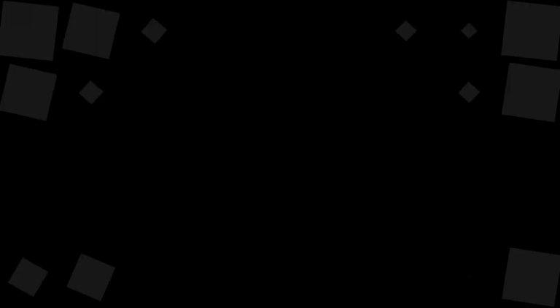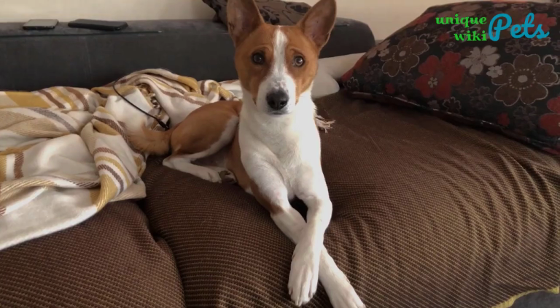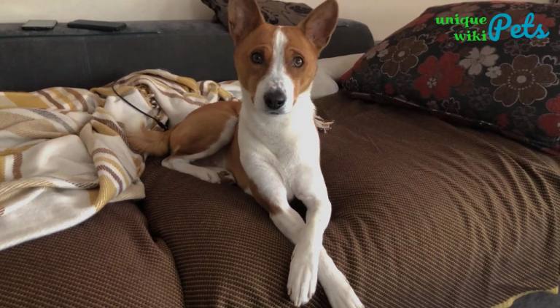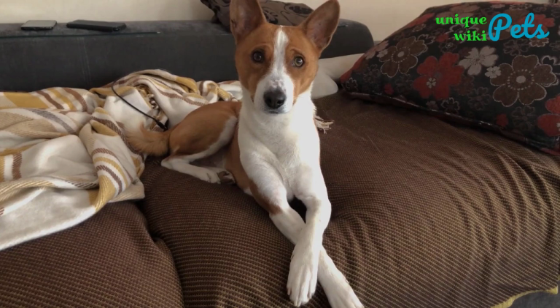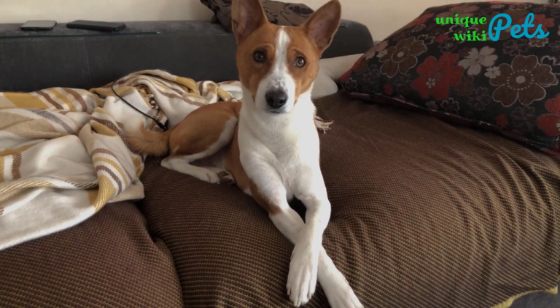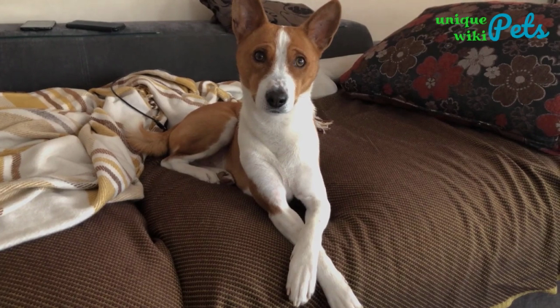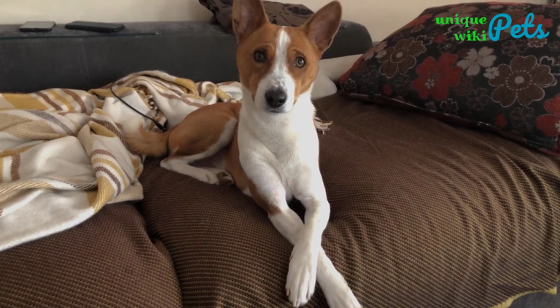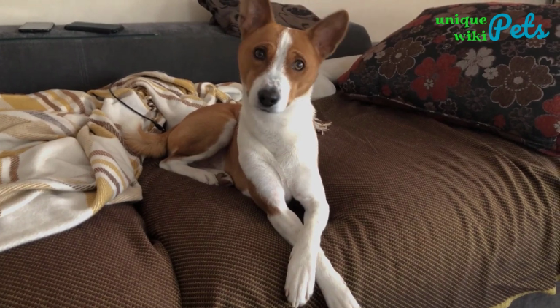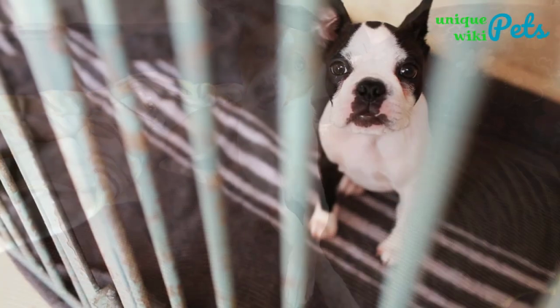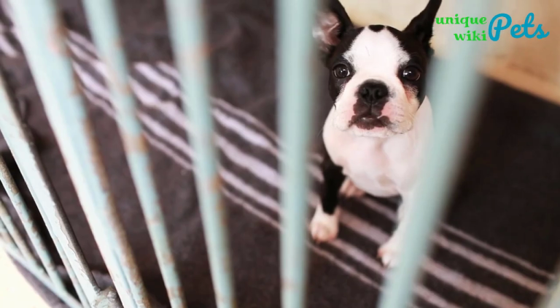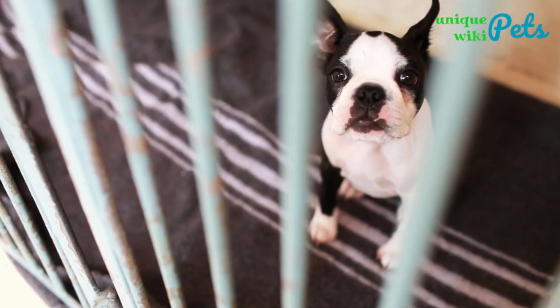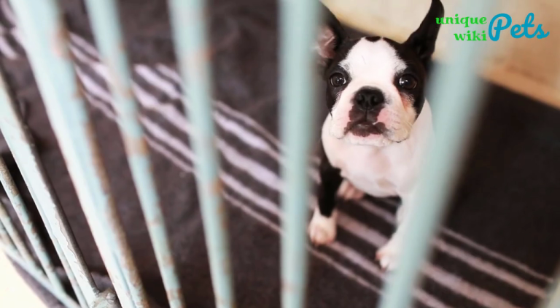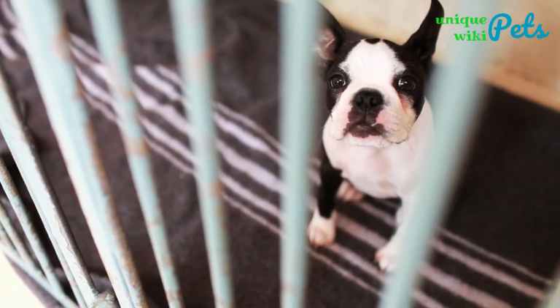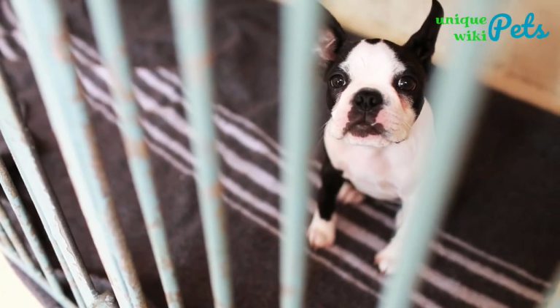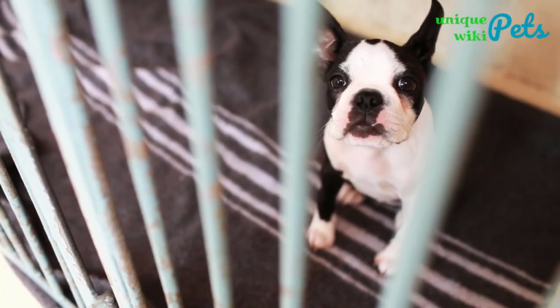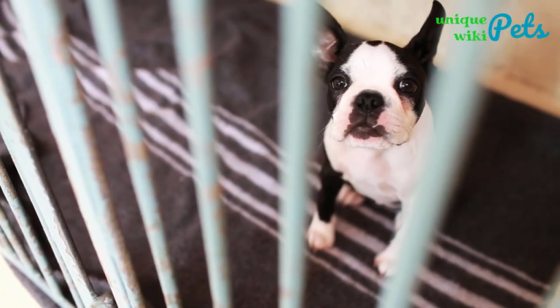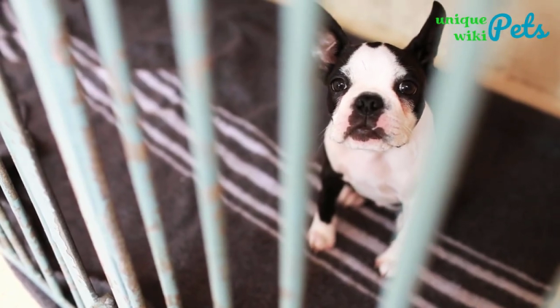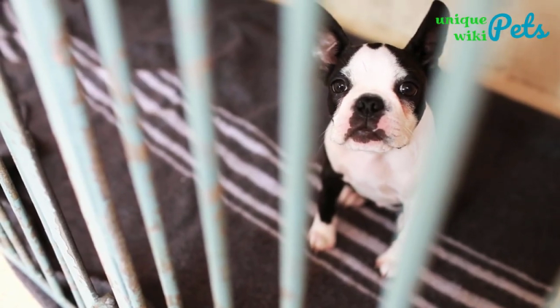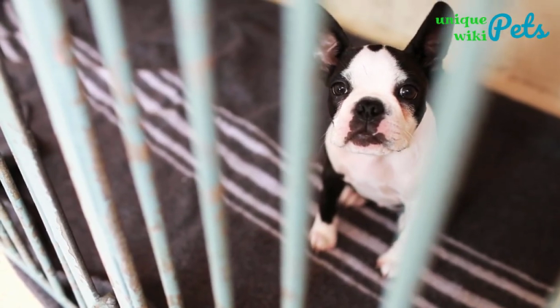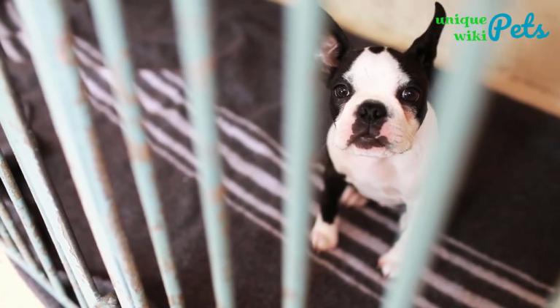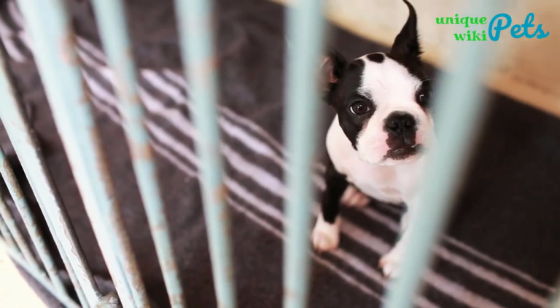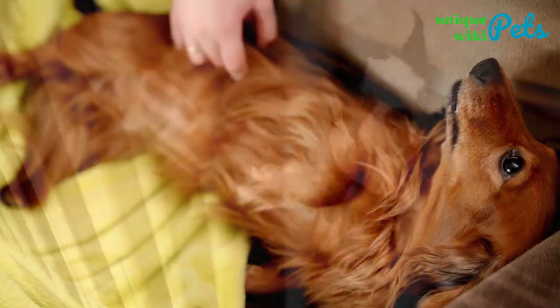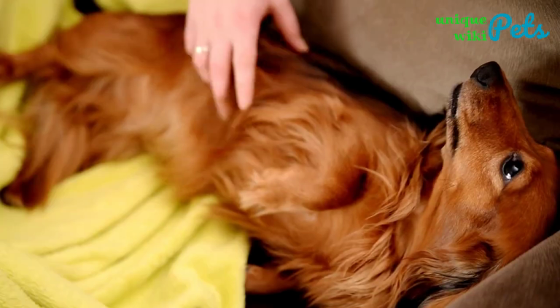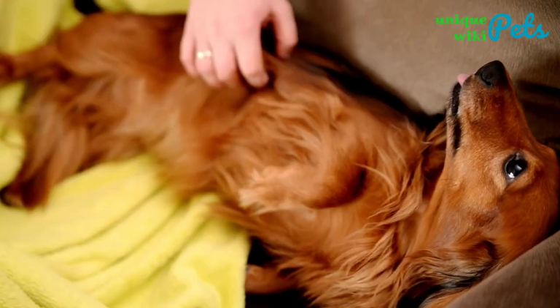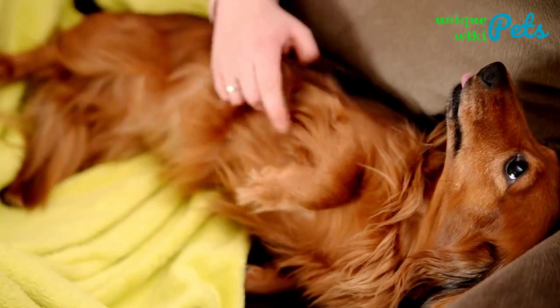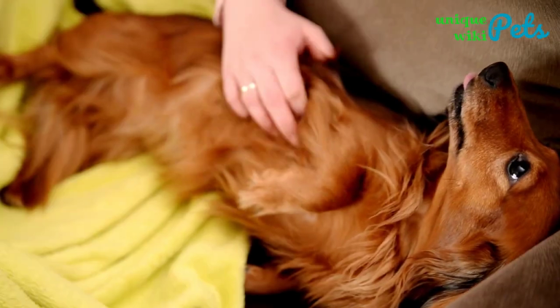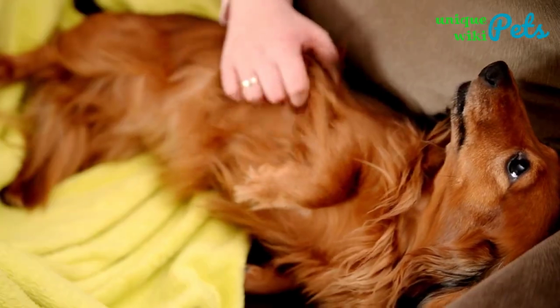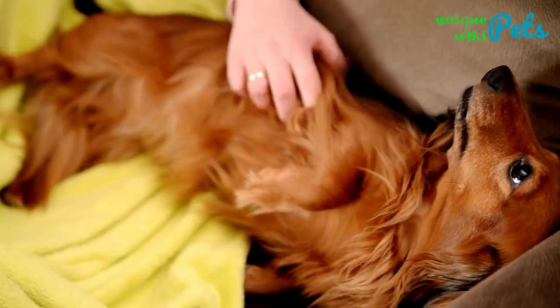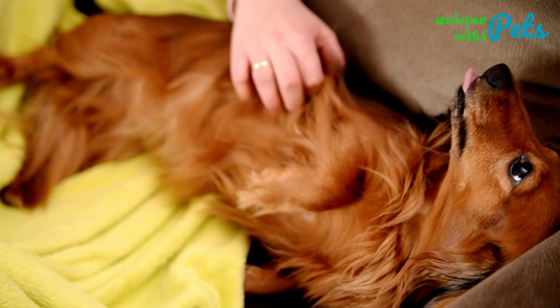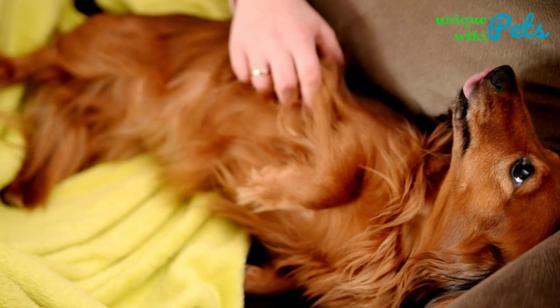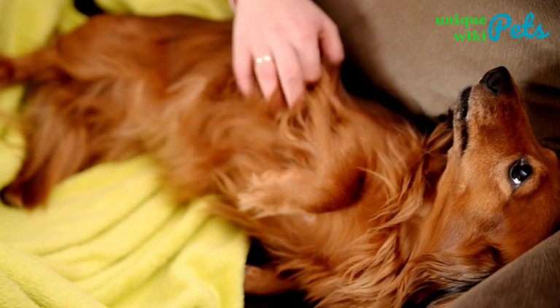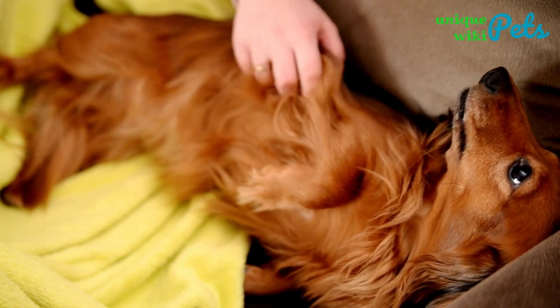Hello guys, today we are going to feature the top 23 small guard dog breeds that are best for tiny apartments.